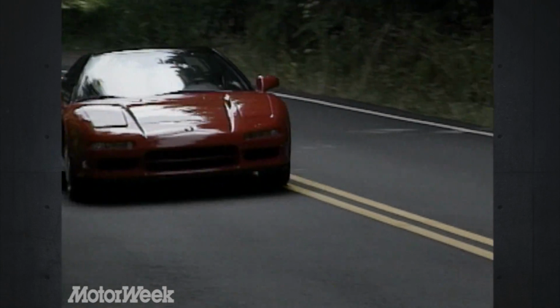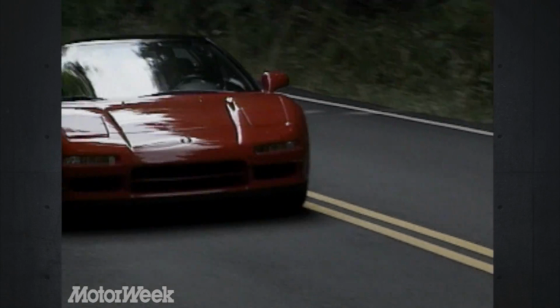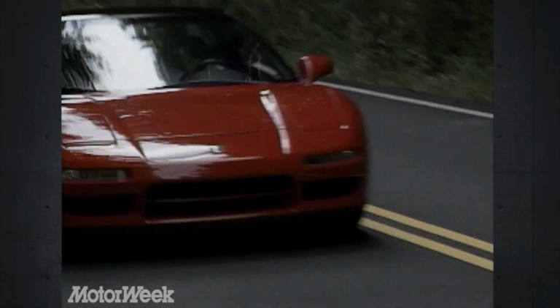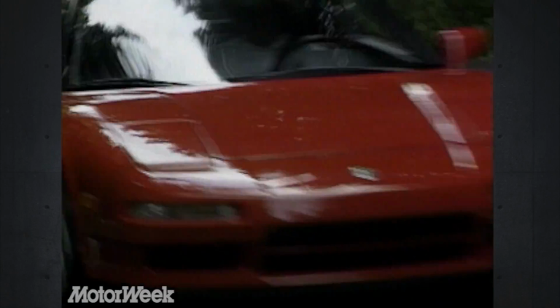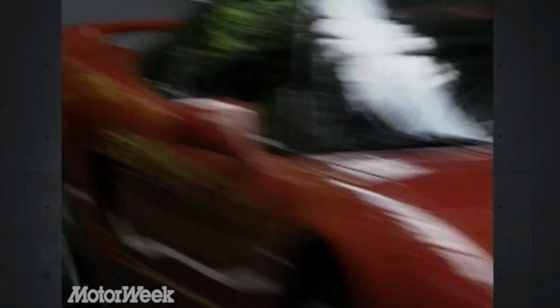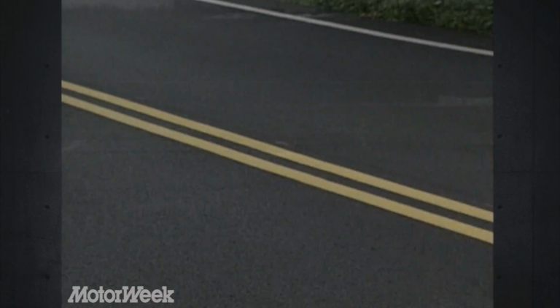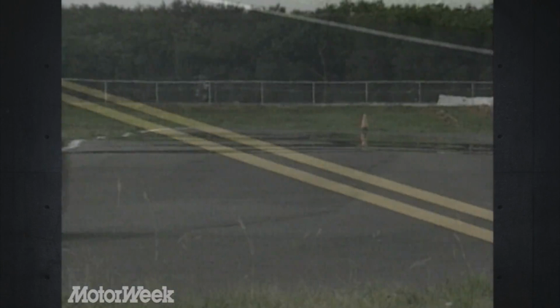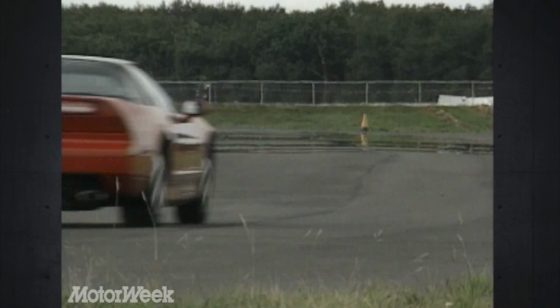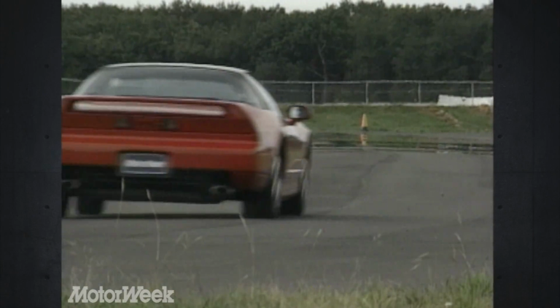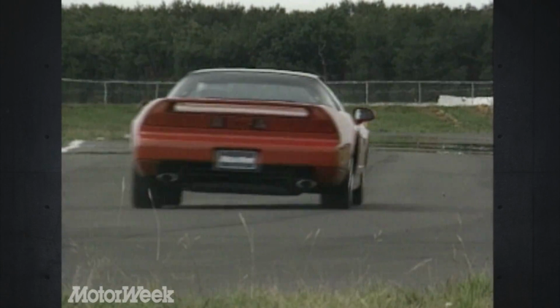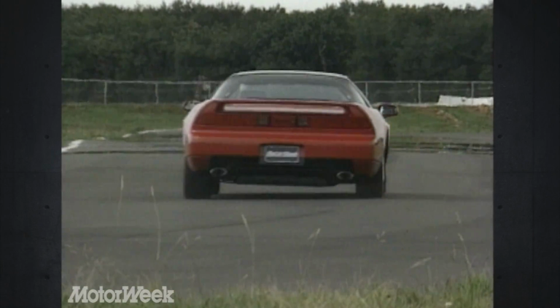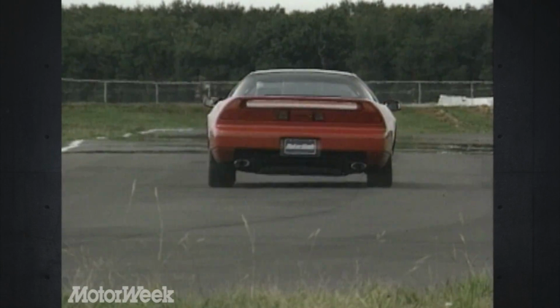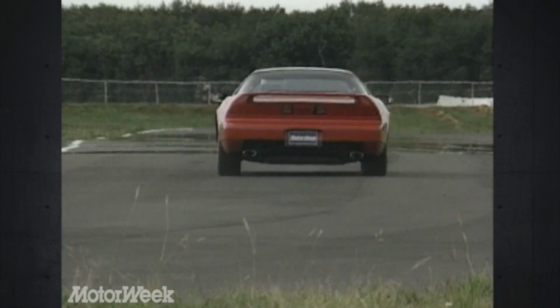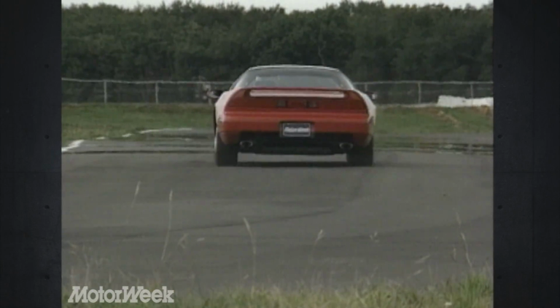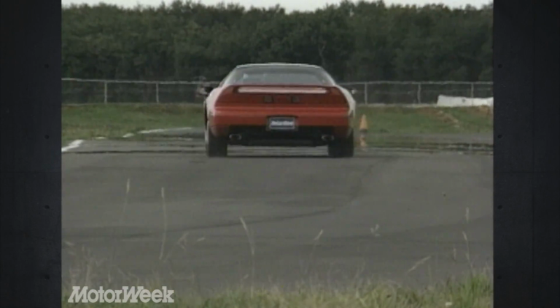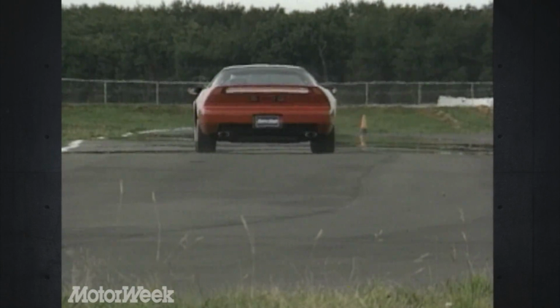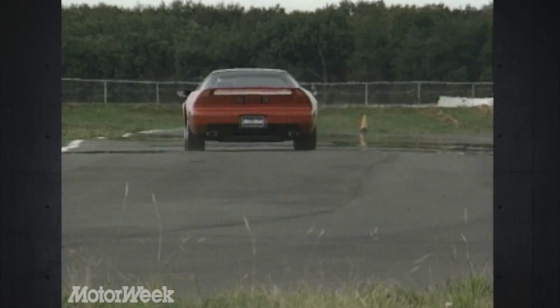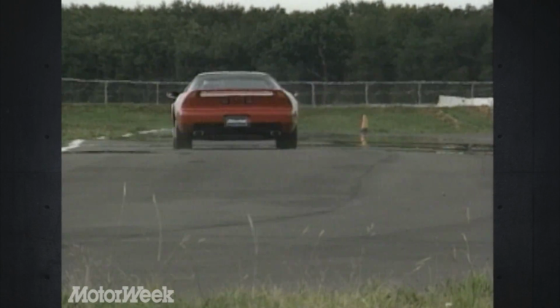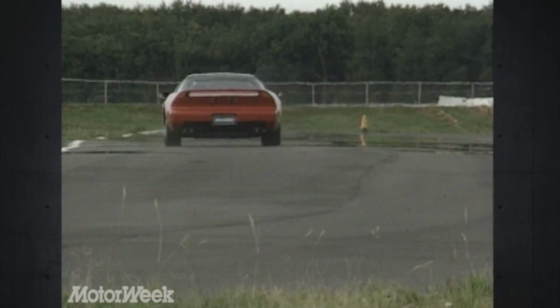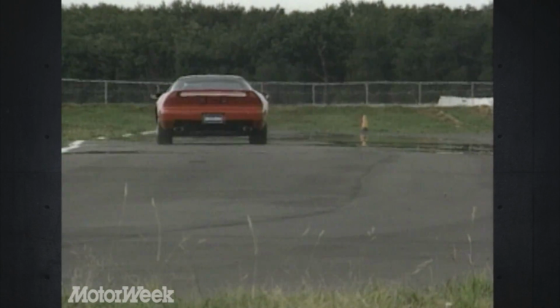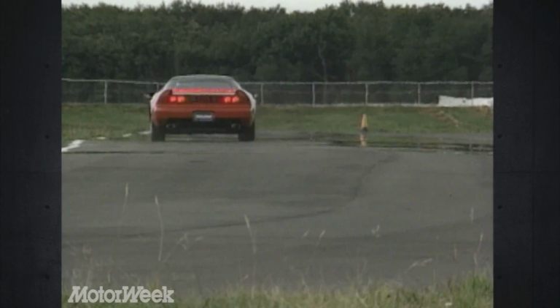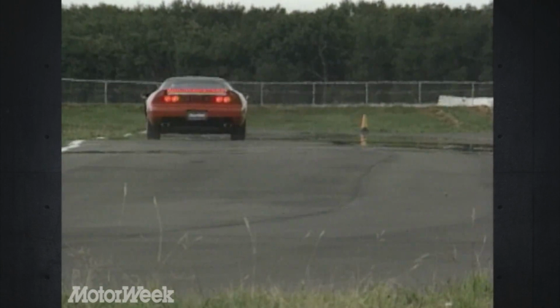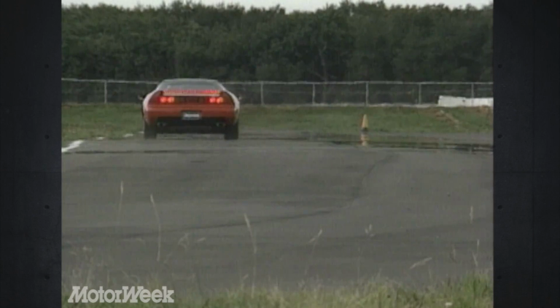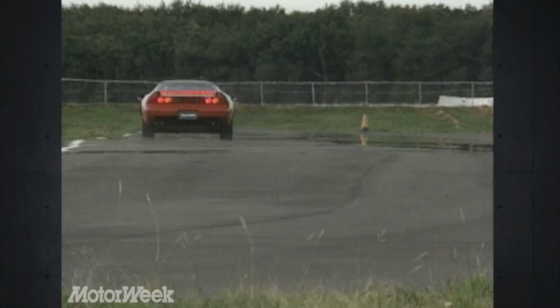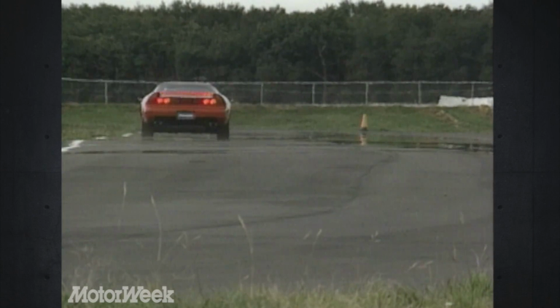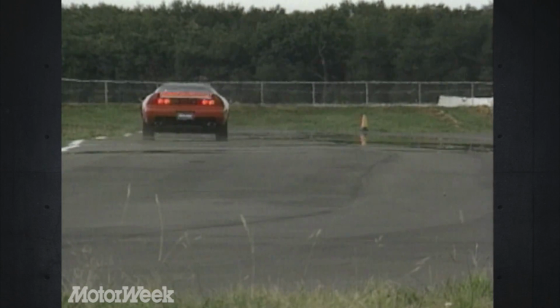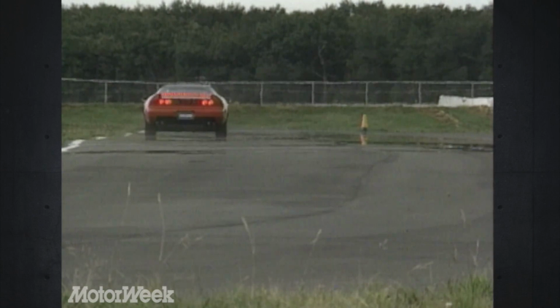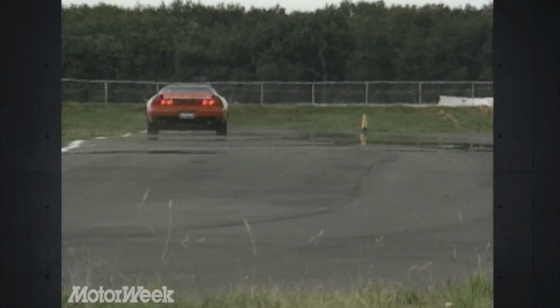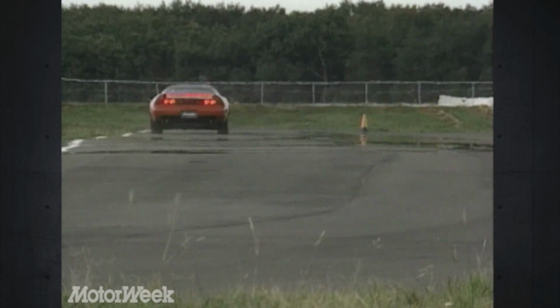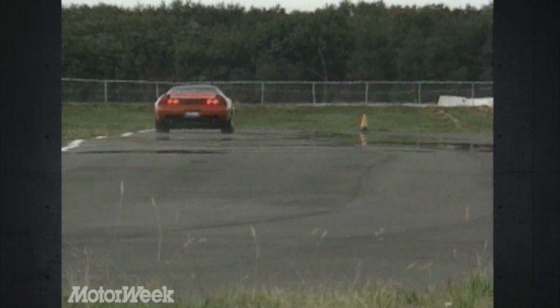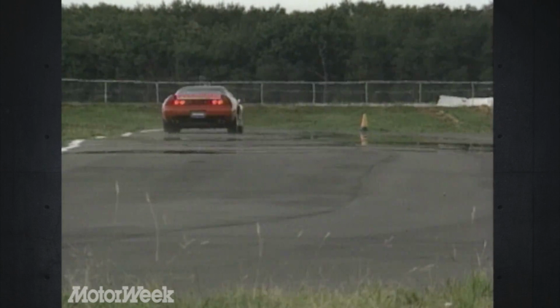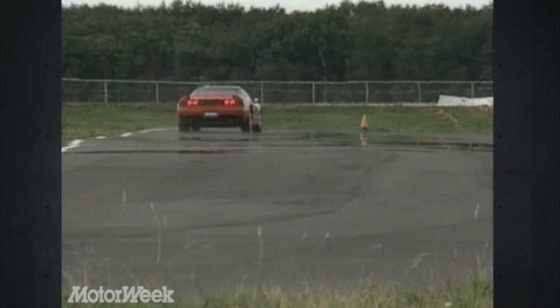Steel parts are few, but do include the large anti-lock equipped disc brakes, which deliver competition levels of power and feel.